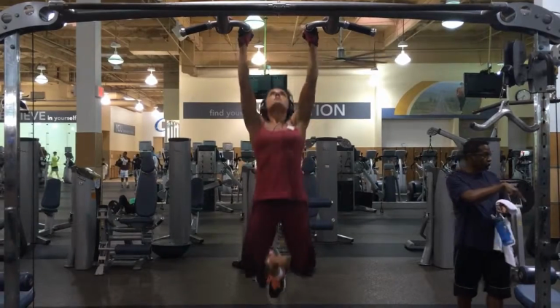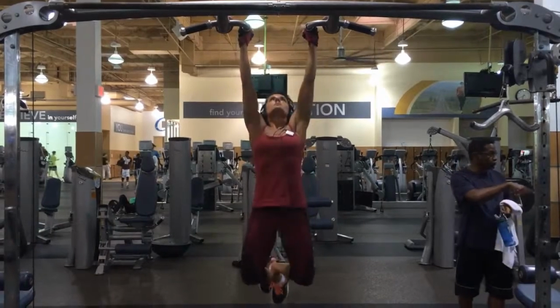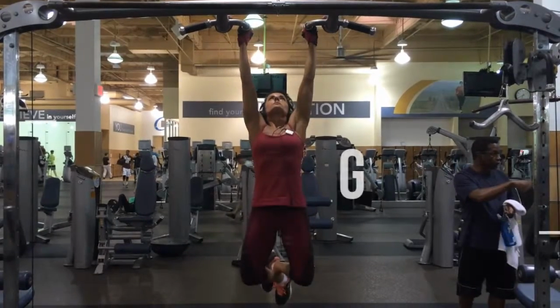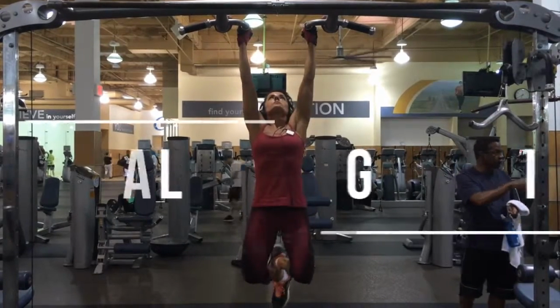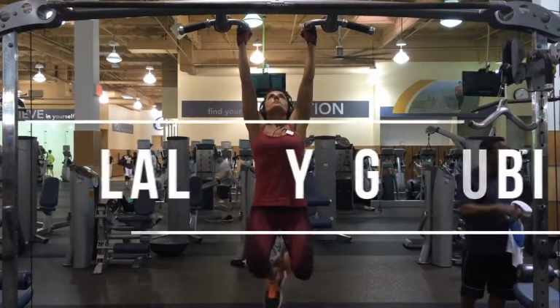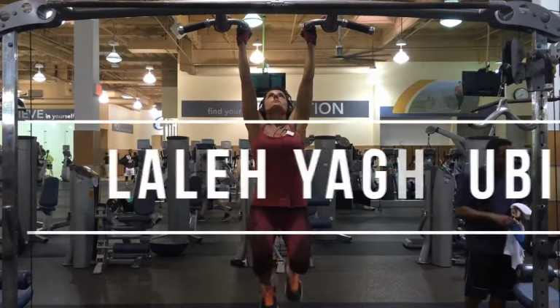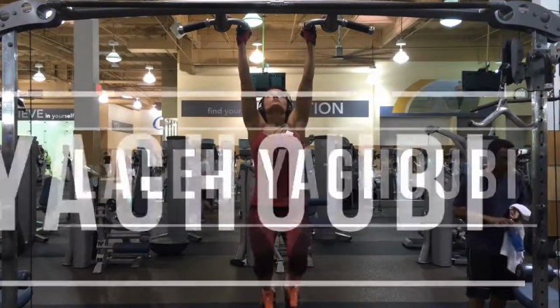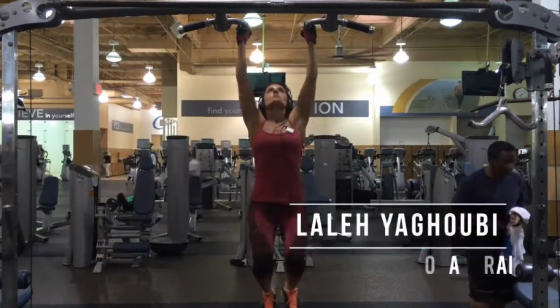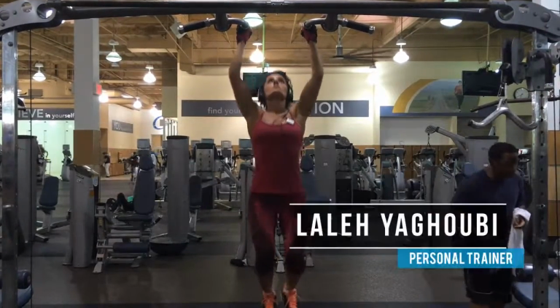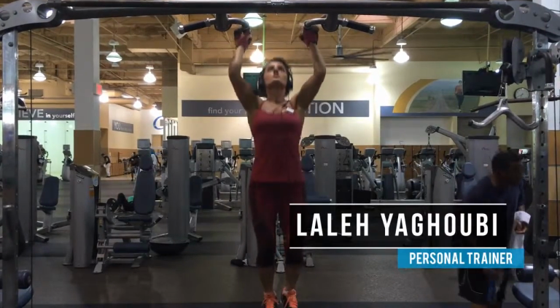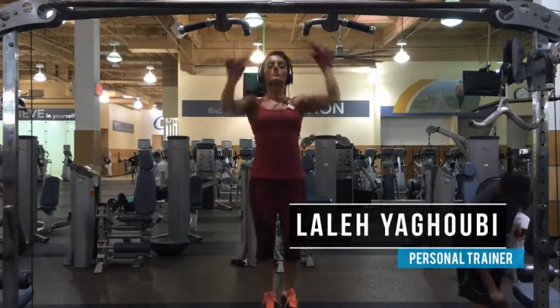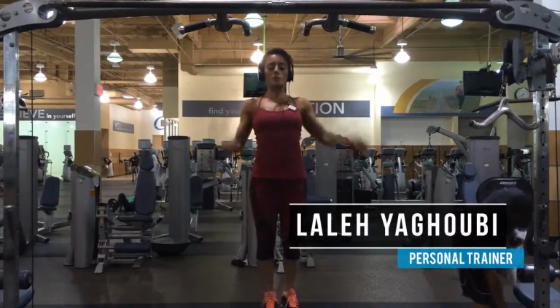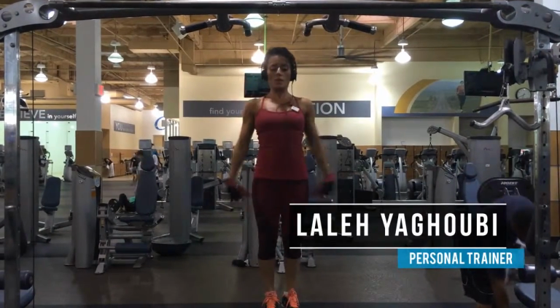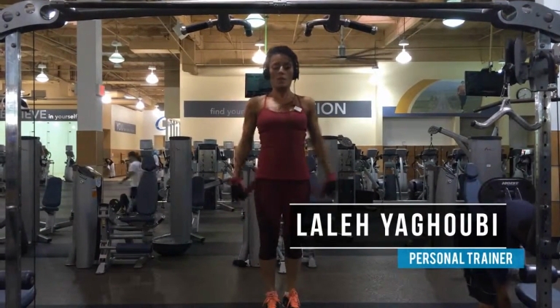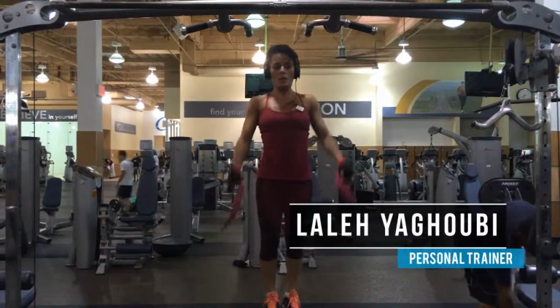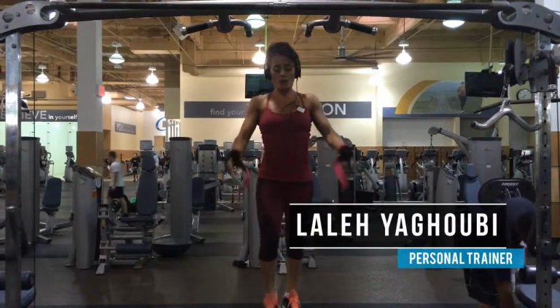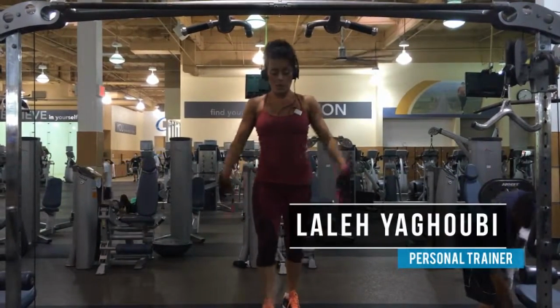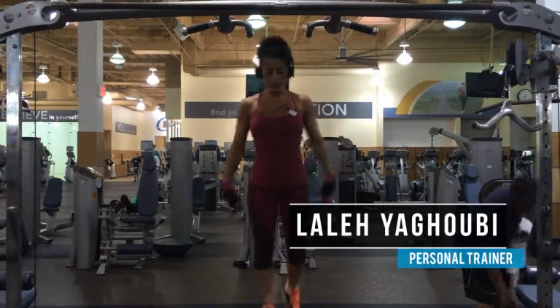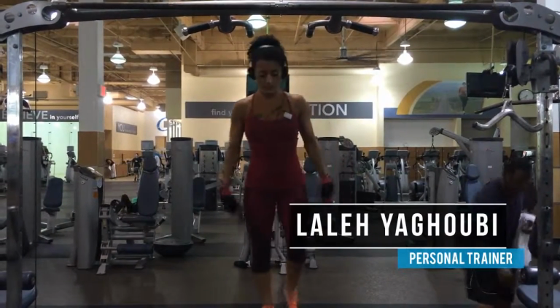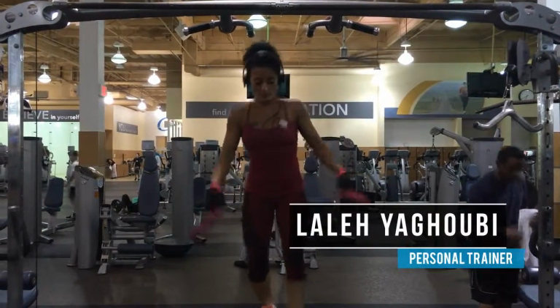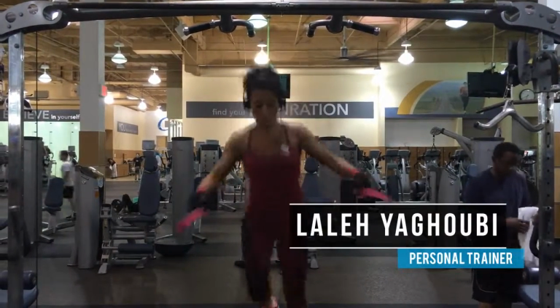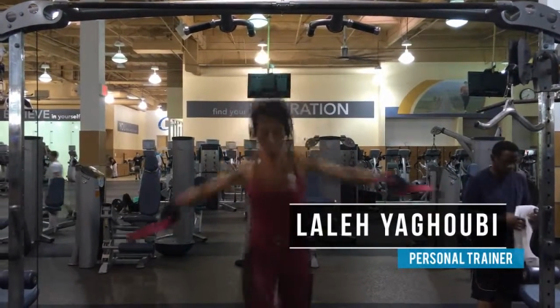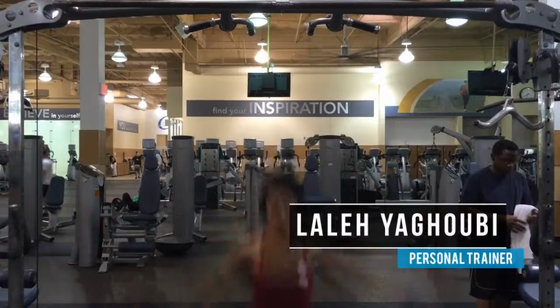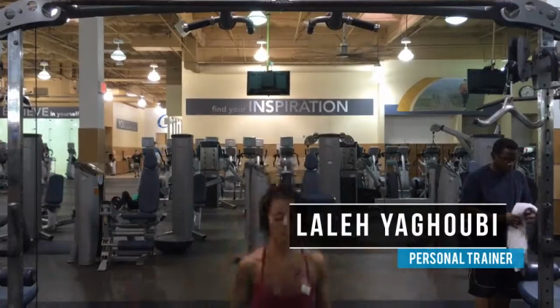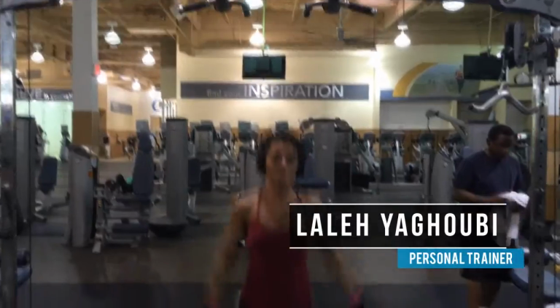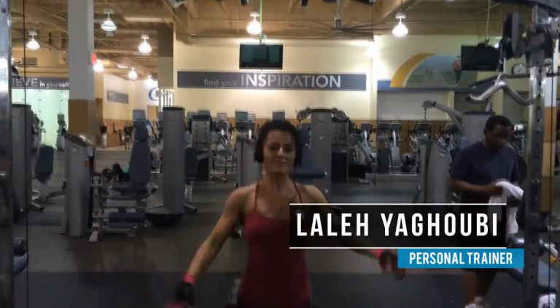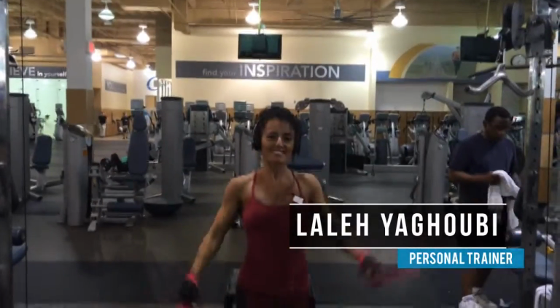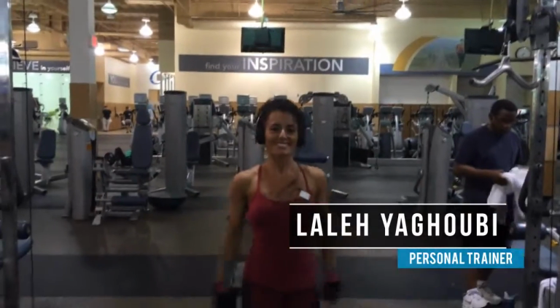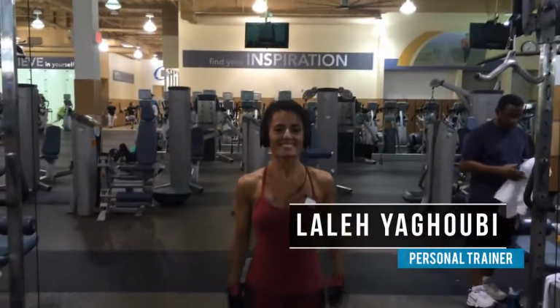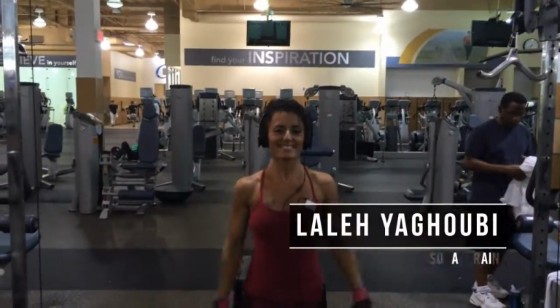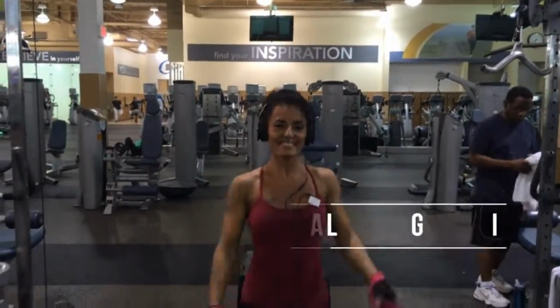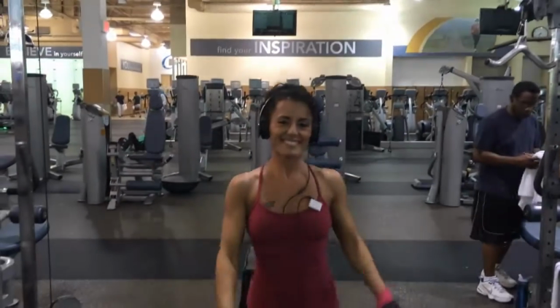I hope my exercise tips help you. And don't forget, always strive for progress, not perfection.